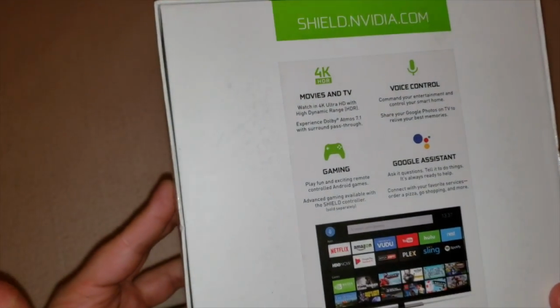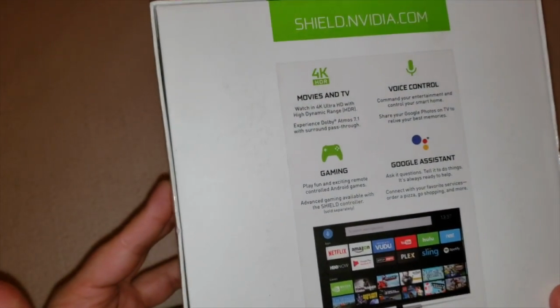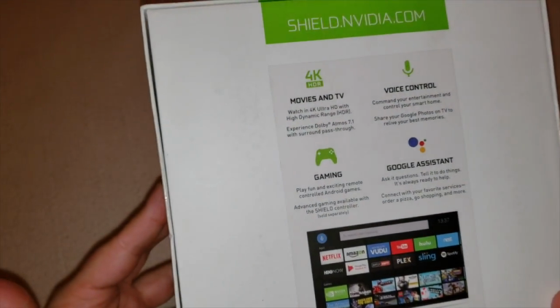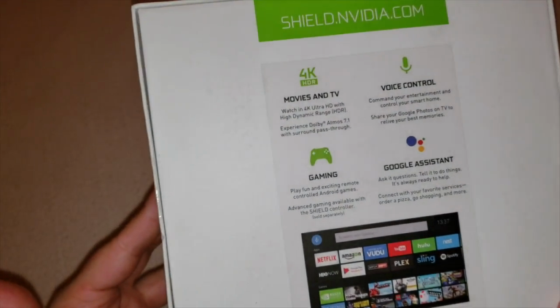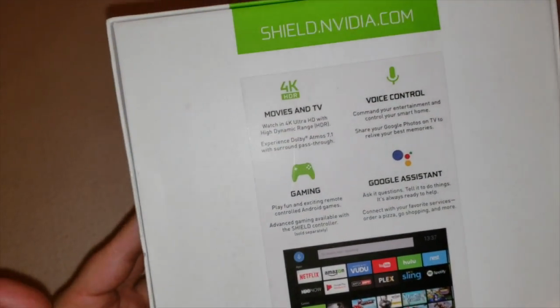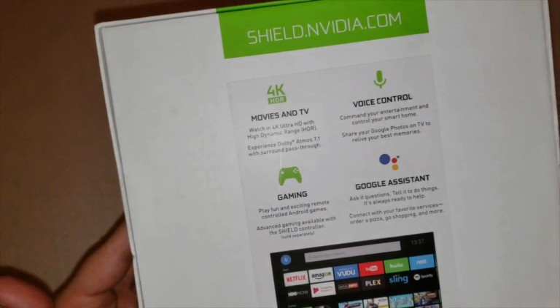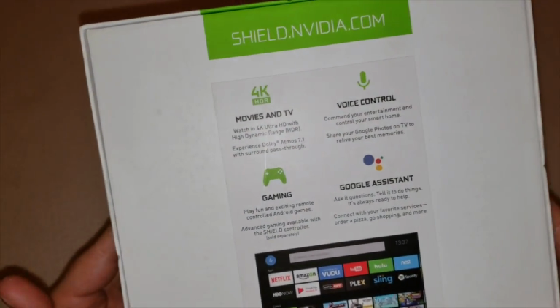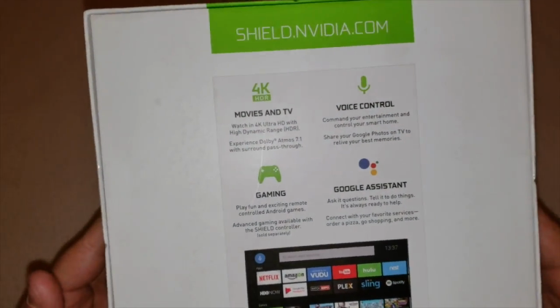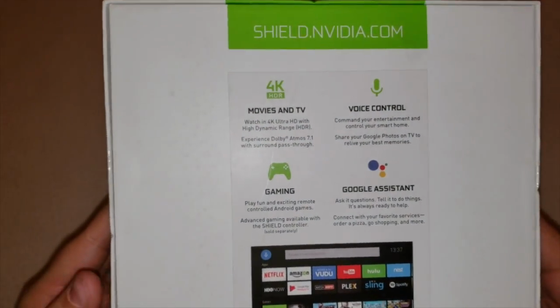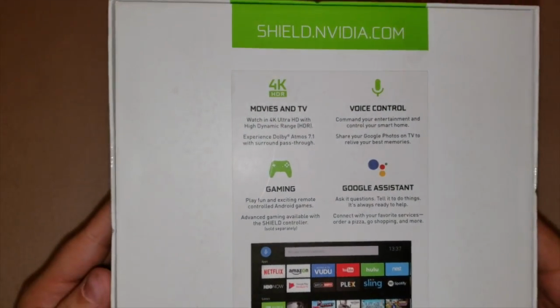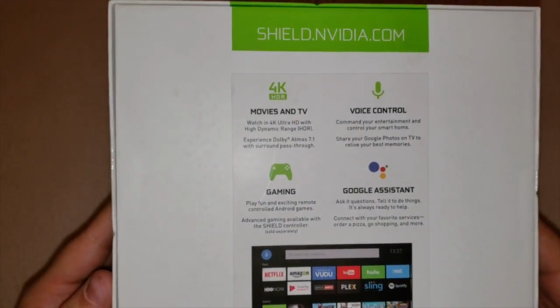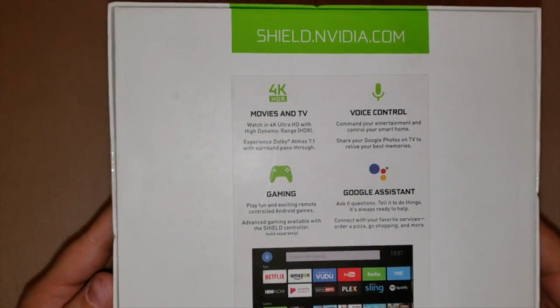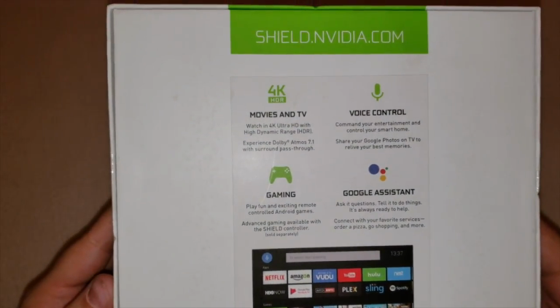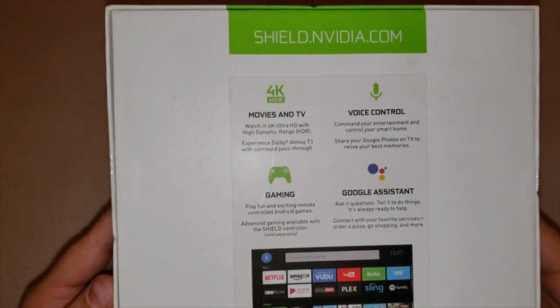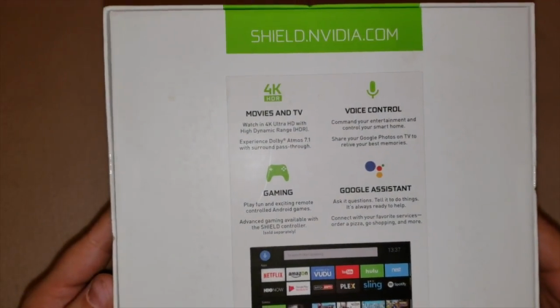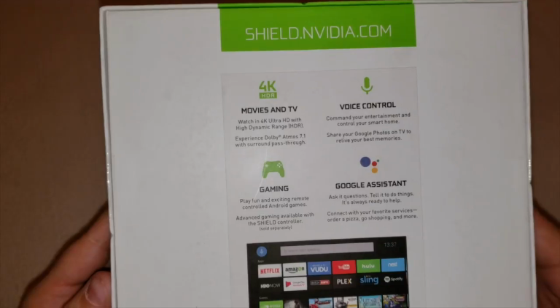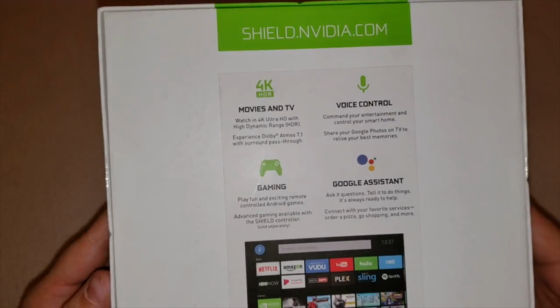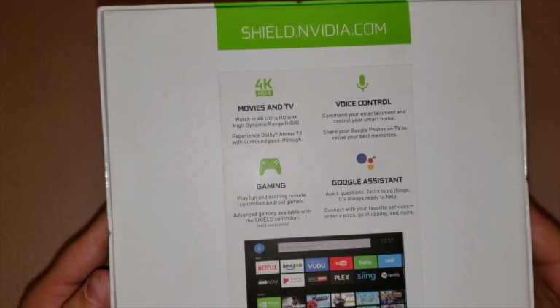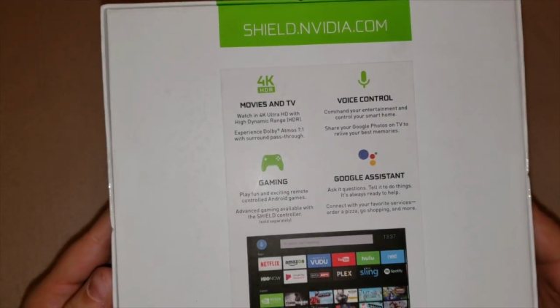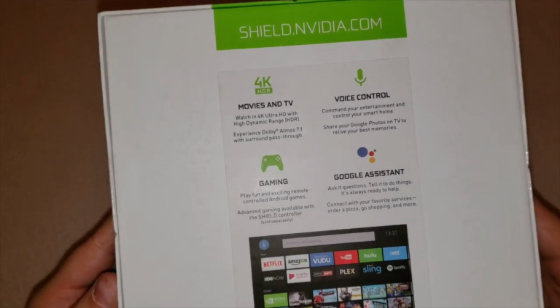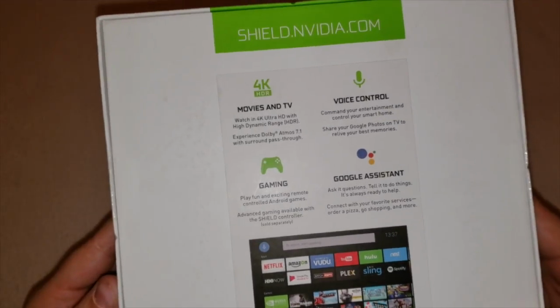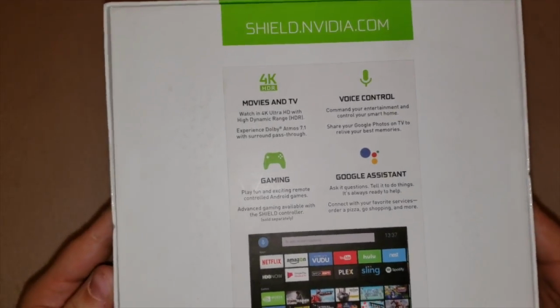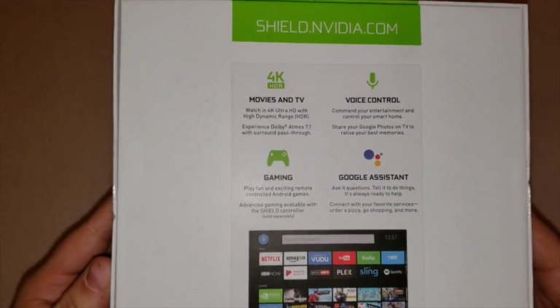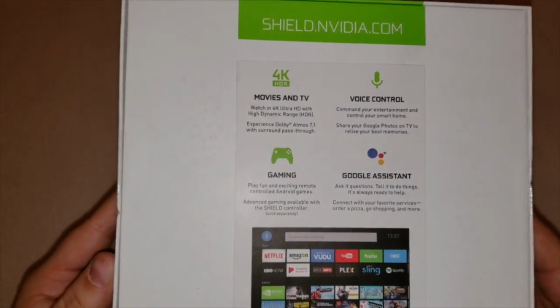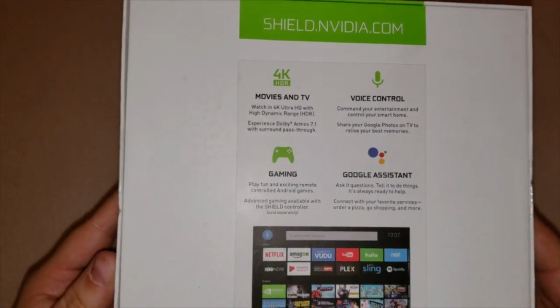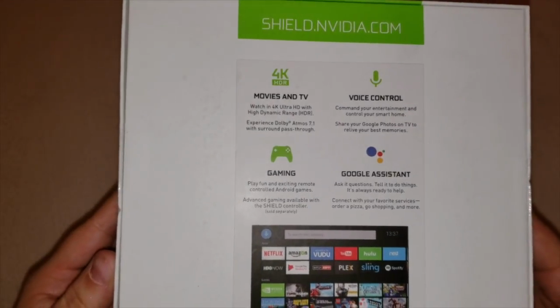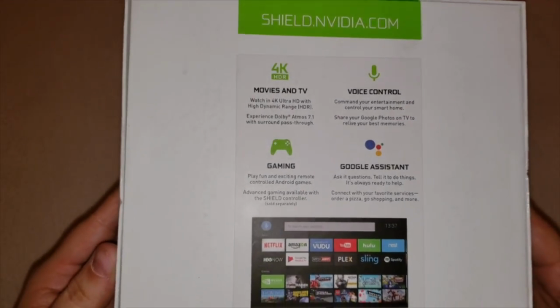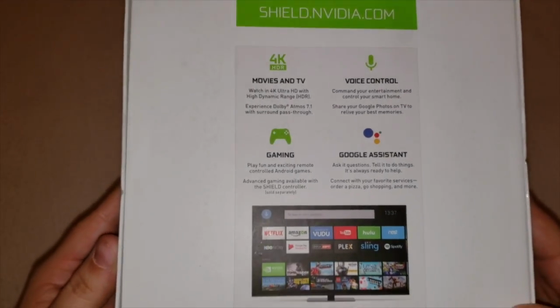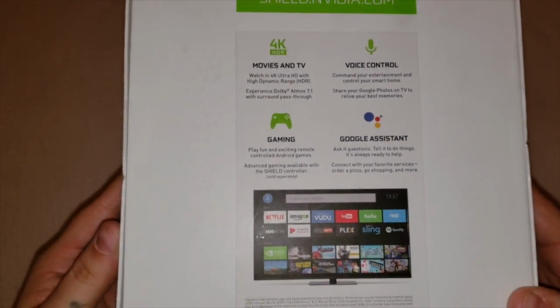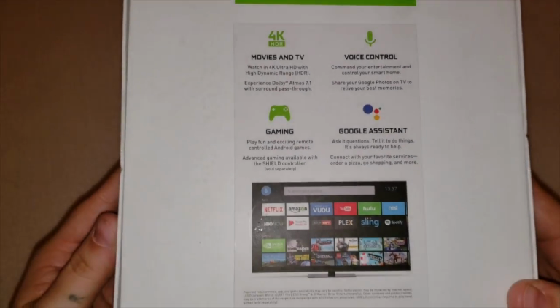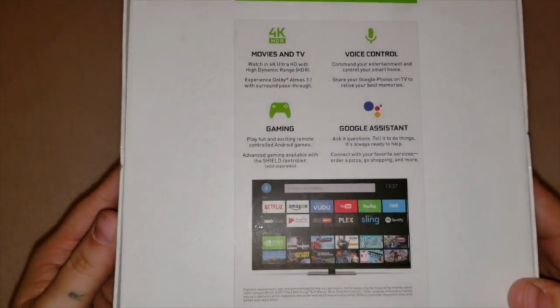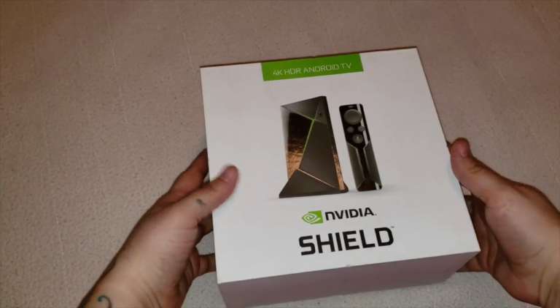As you can see, you can do movies and TV, voice control, gaming, and it's got Google Assistant.